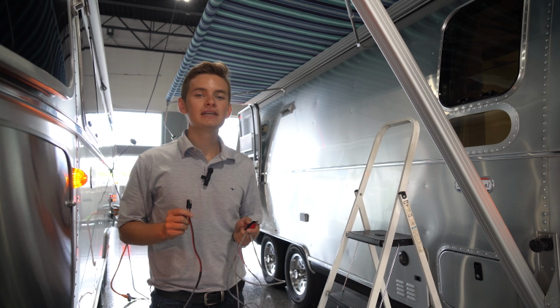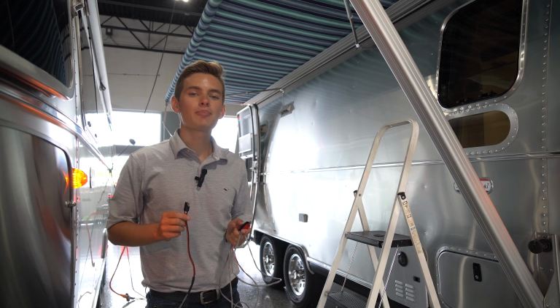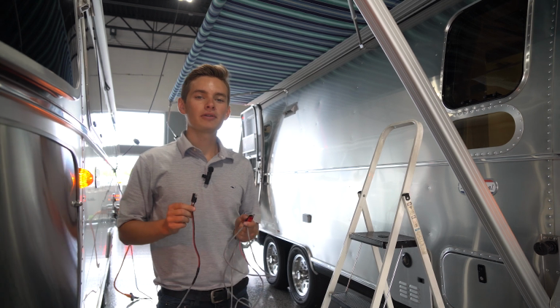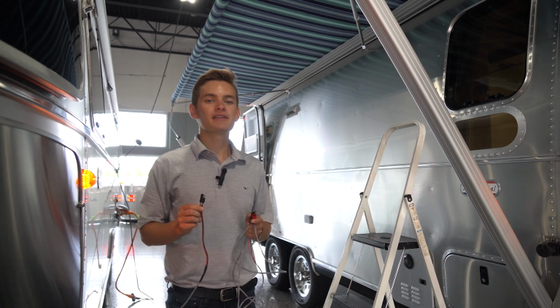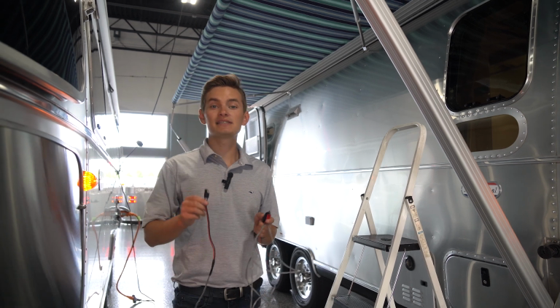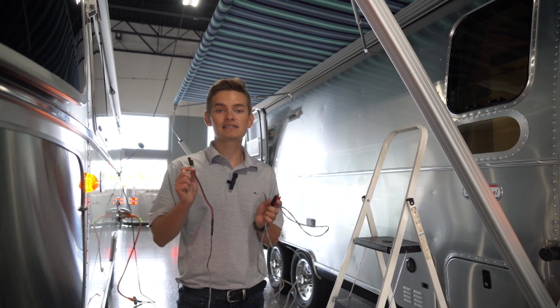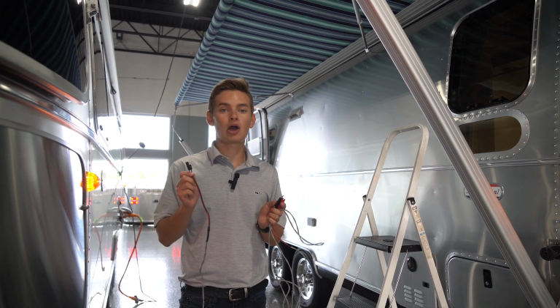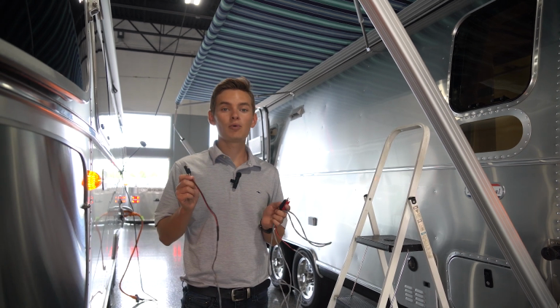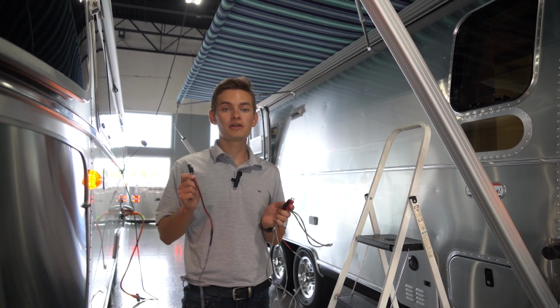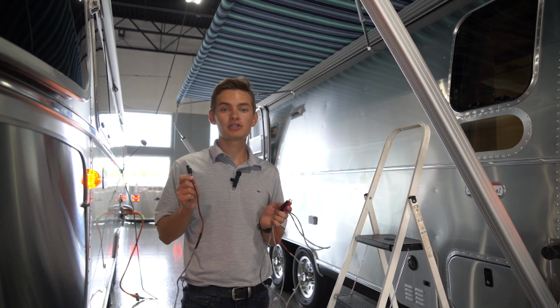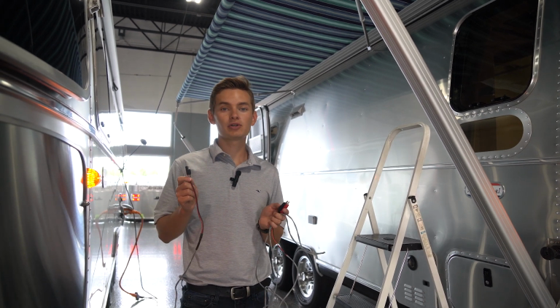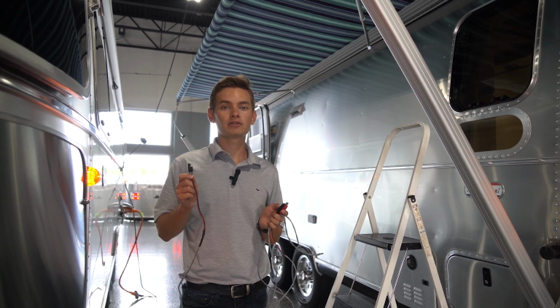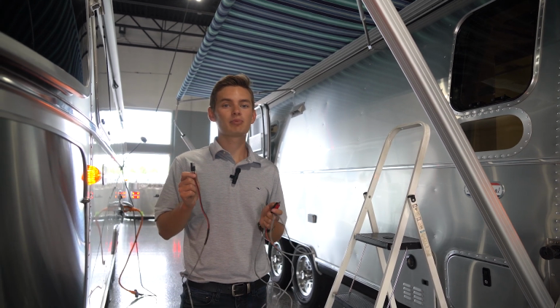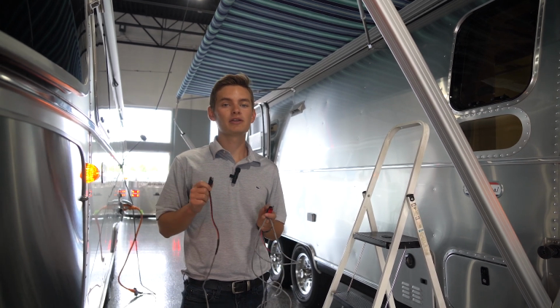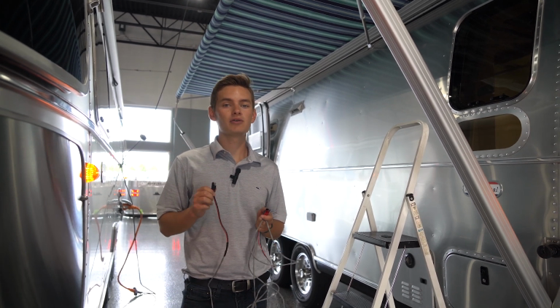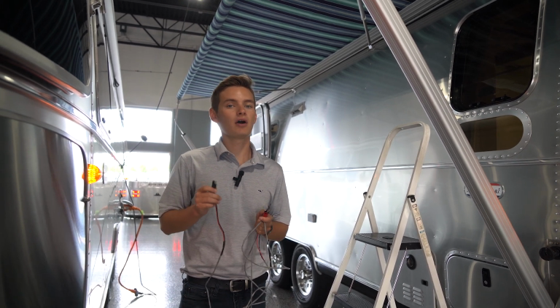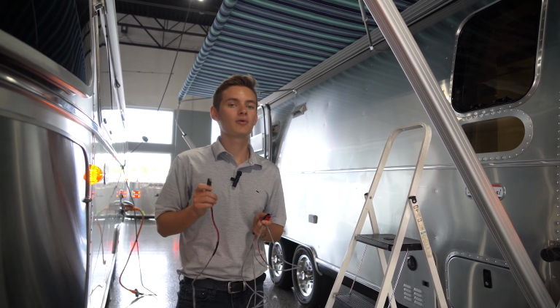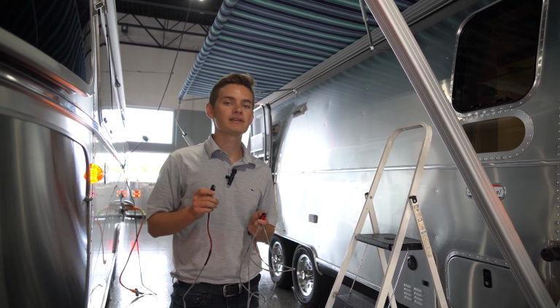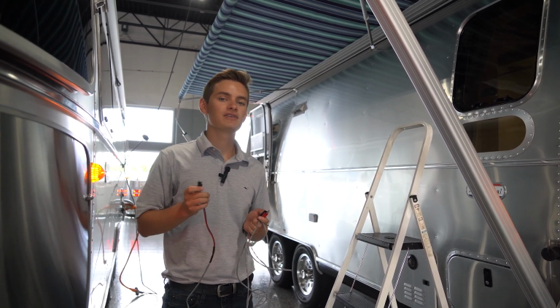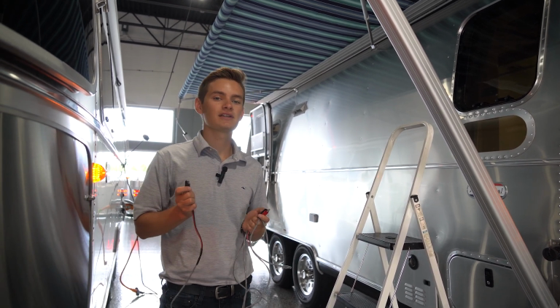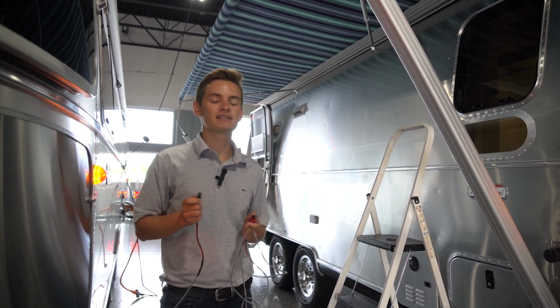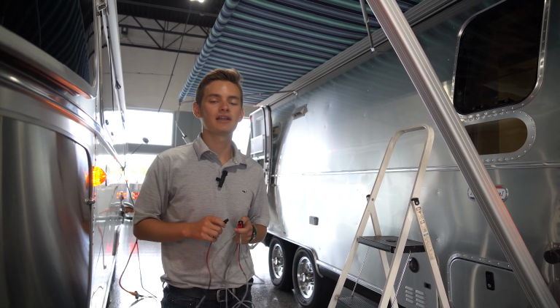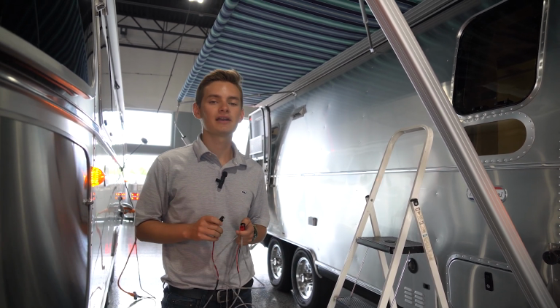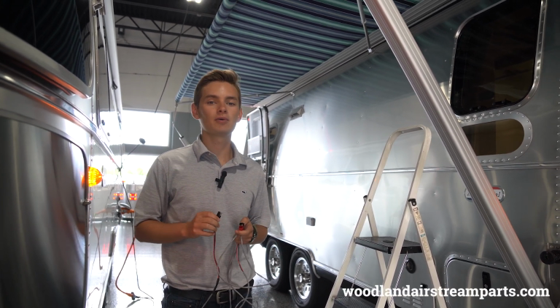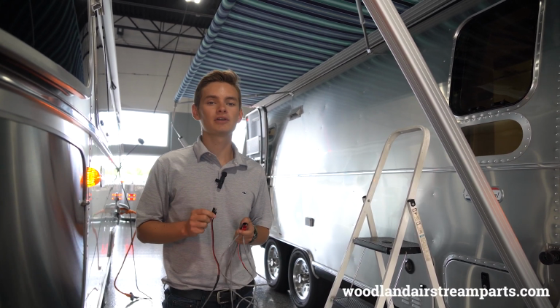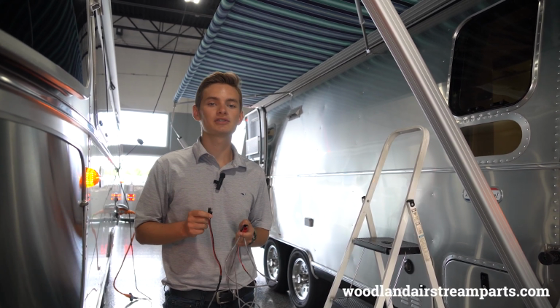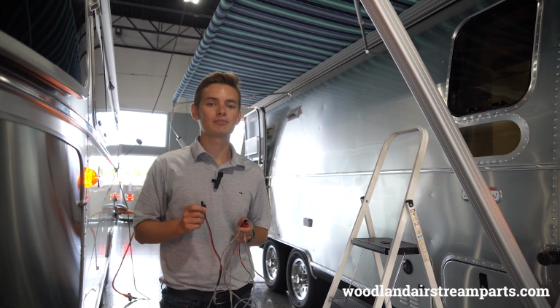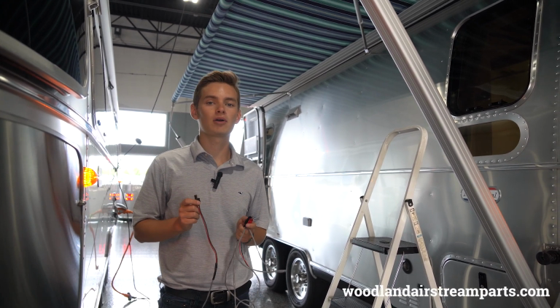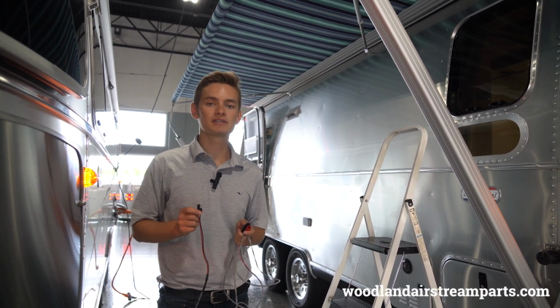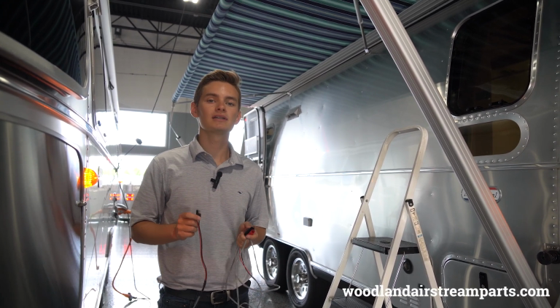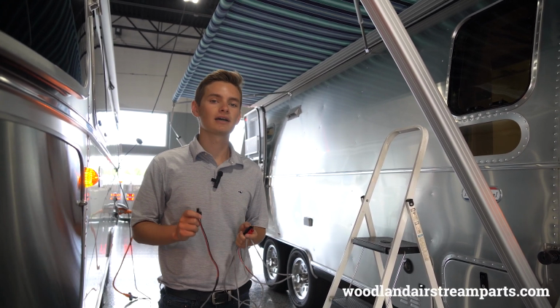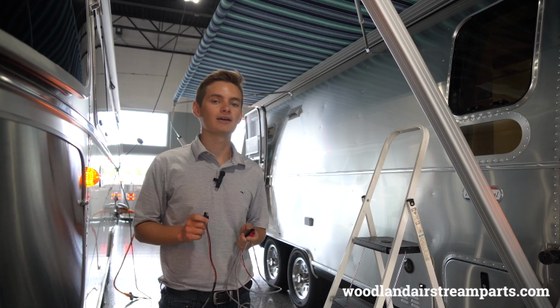If you need a part like this, these come with Airstream trailers brand new — otherwise visit us online at woodlandairstreamparts.com.